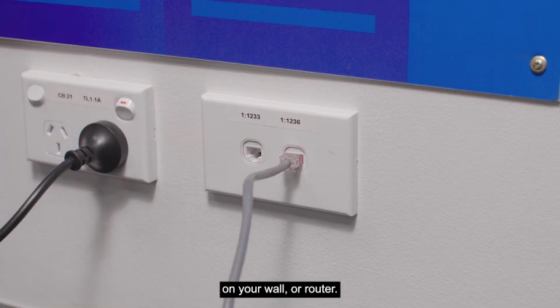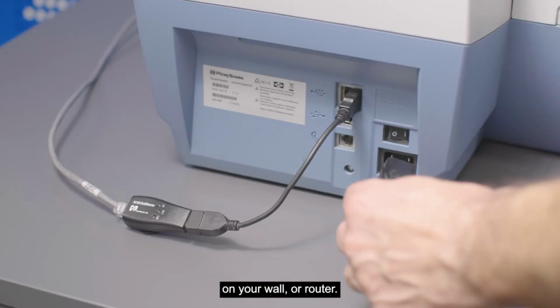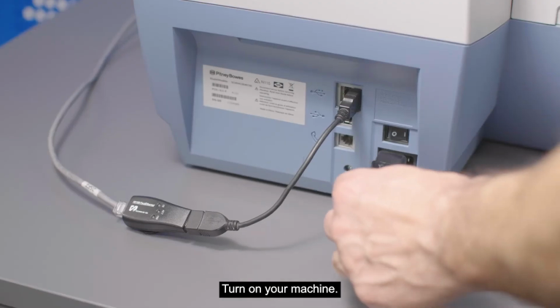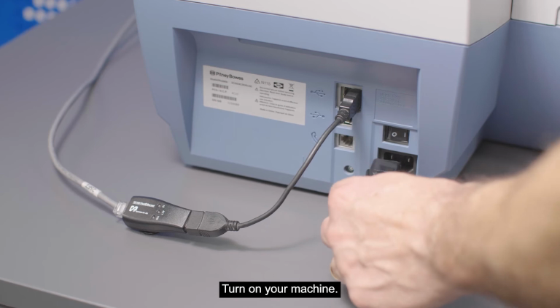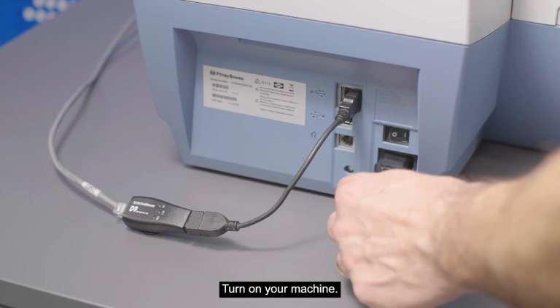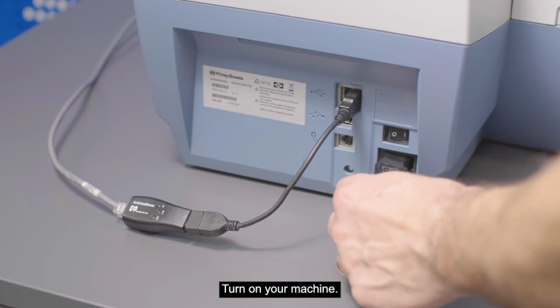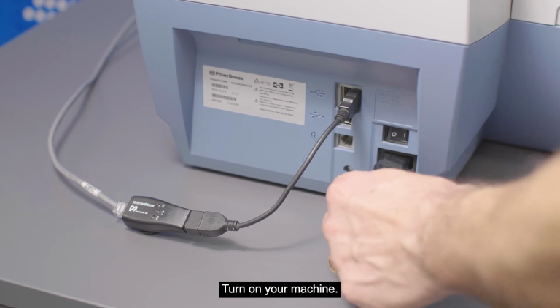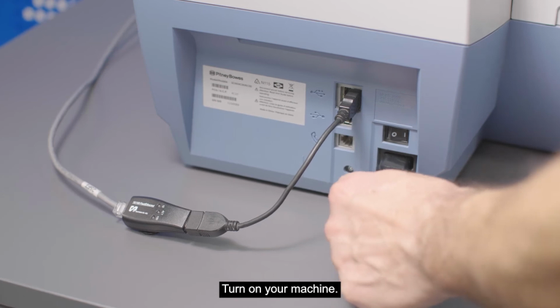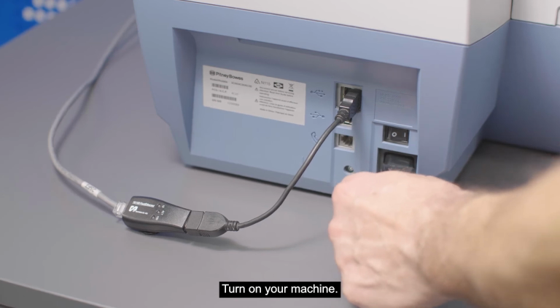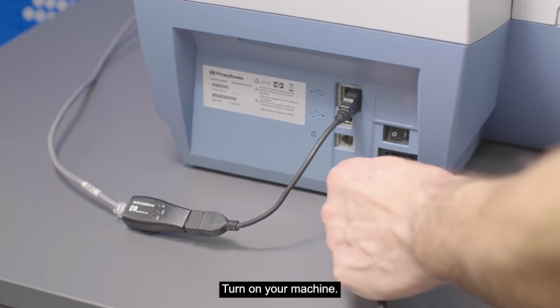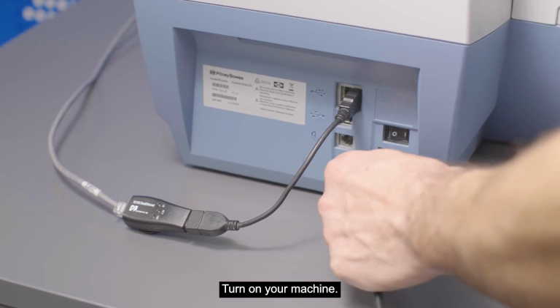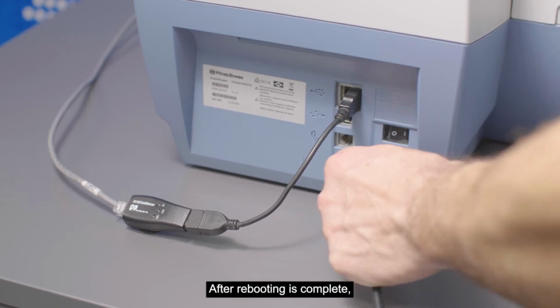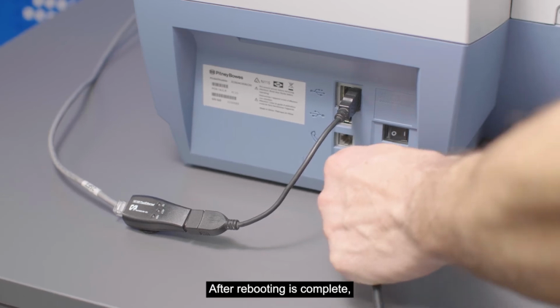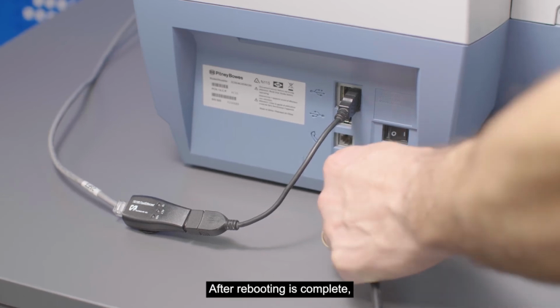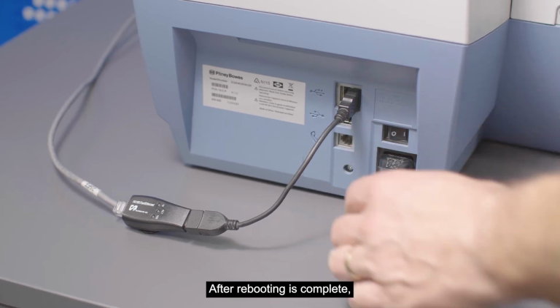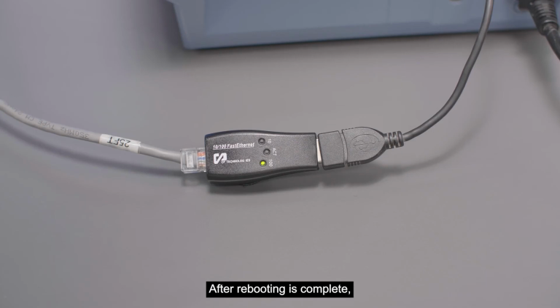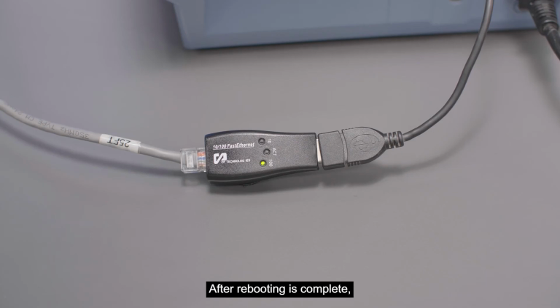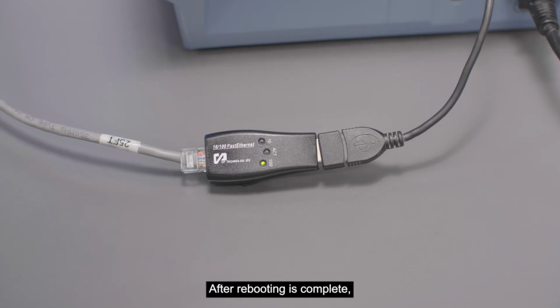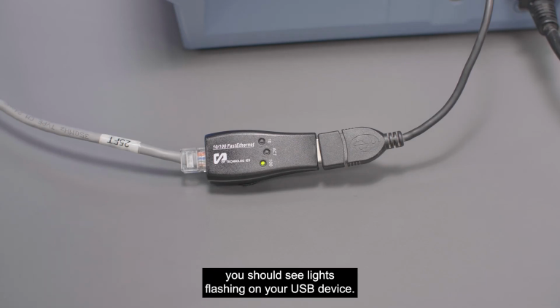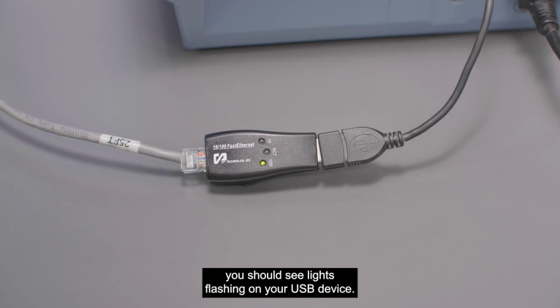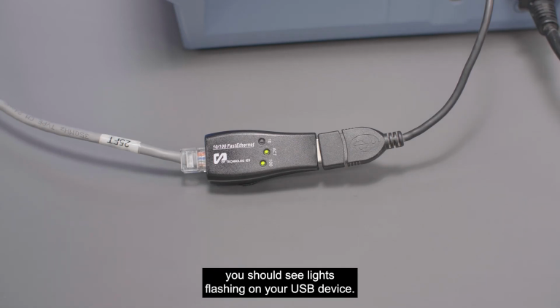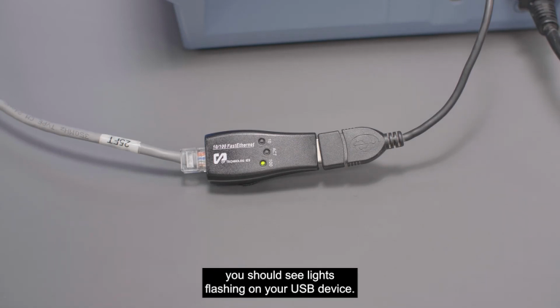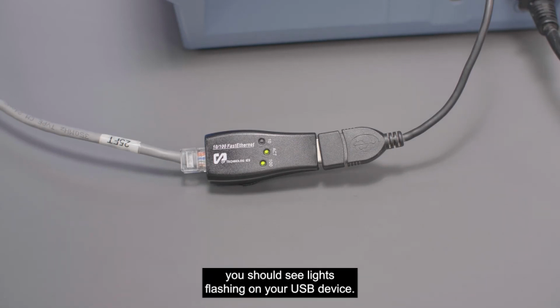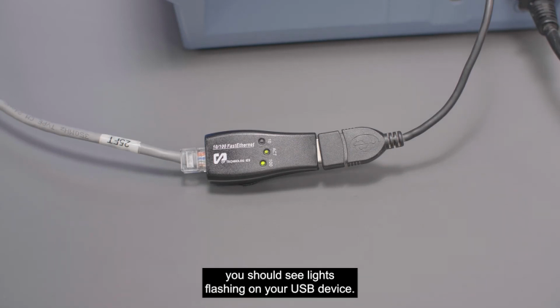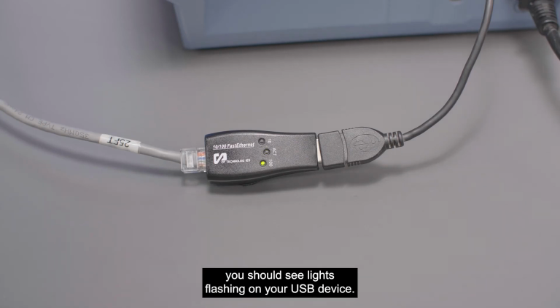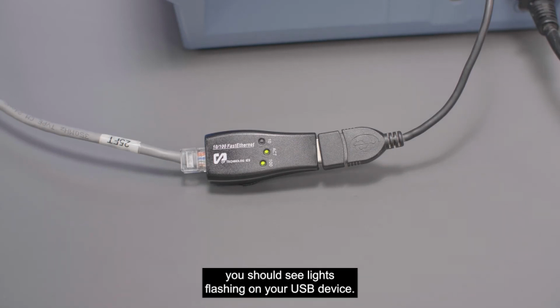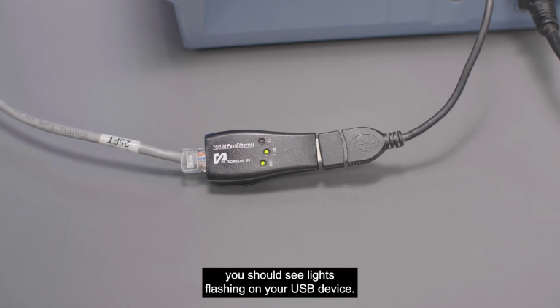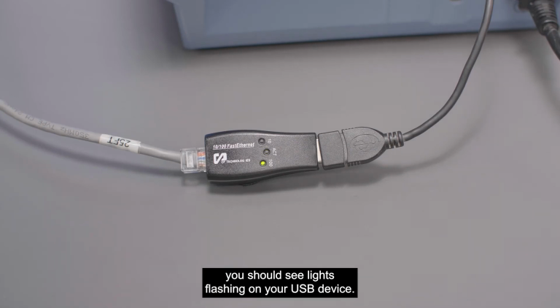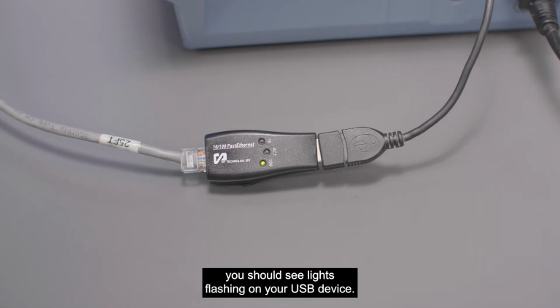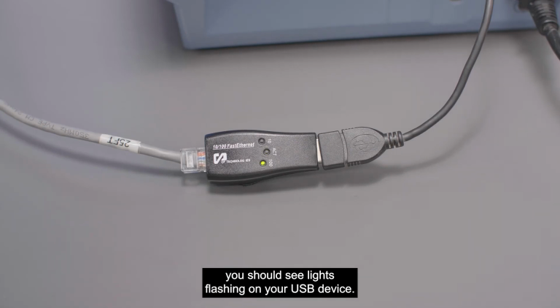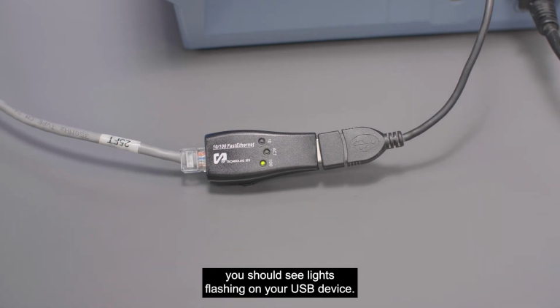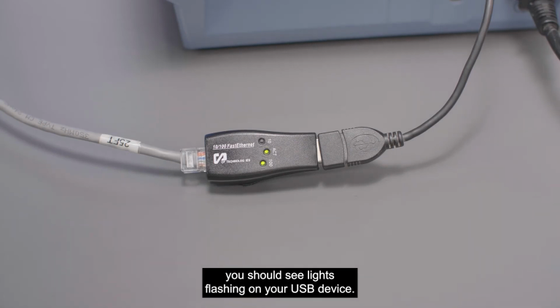Turn on your machine. After rebooting is complete, you should see lights flashing on your USB device.